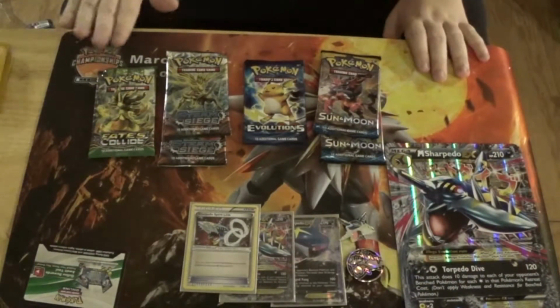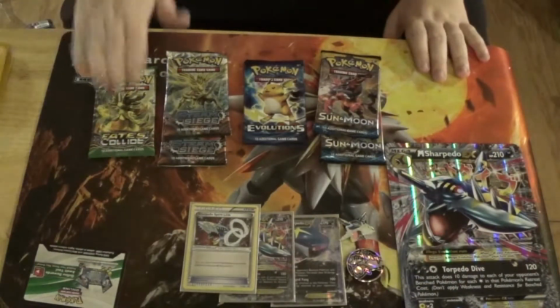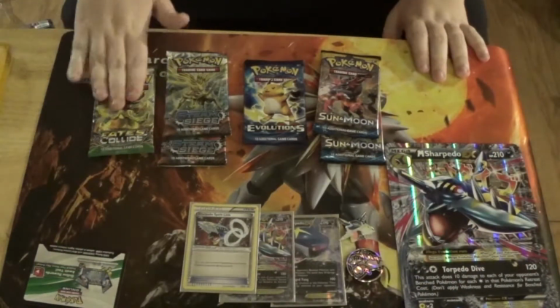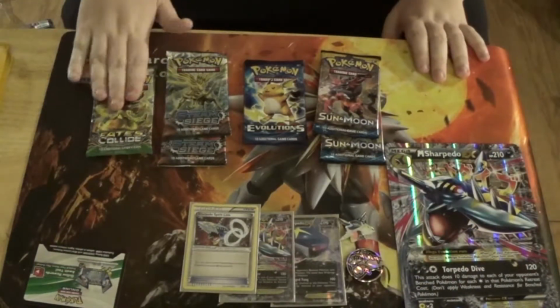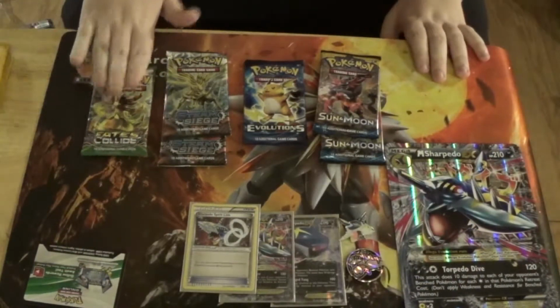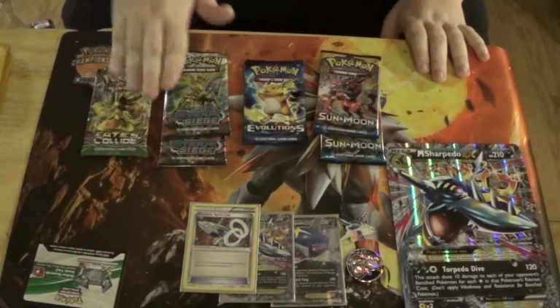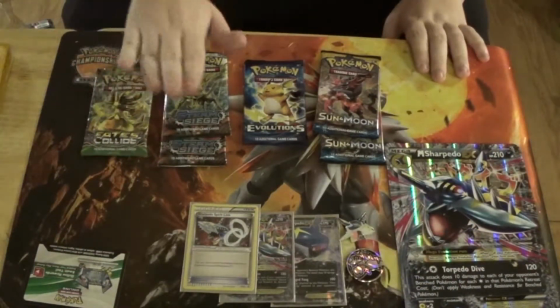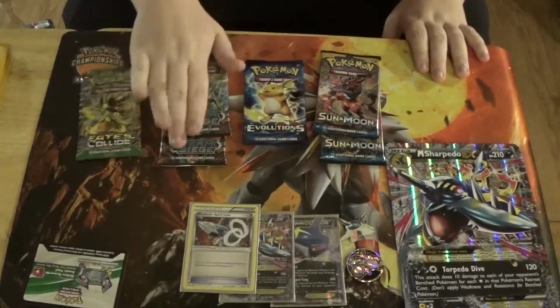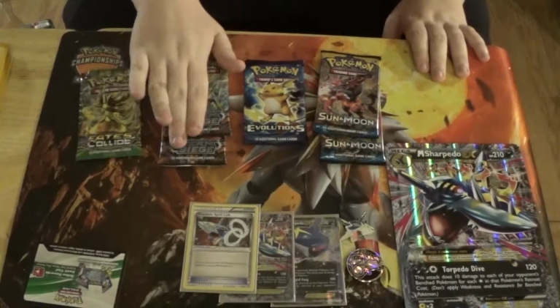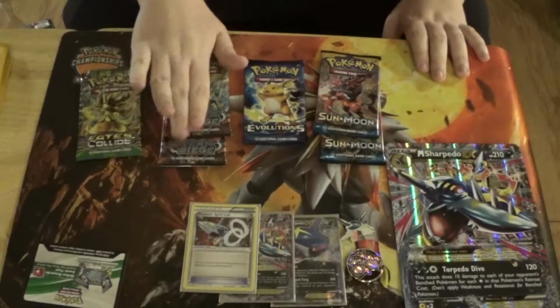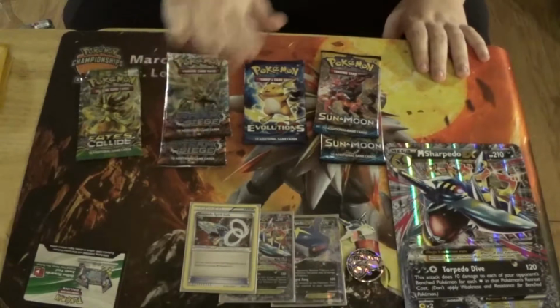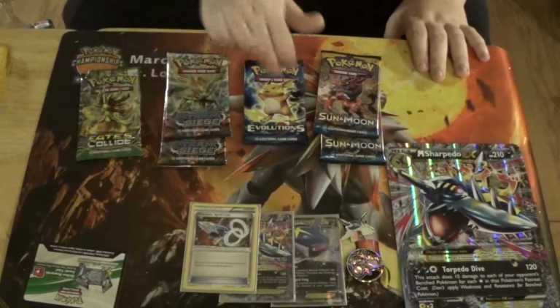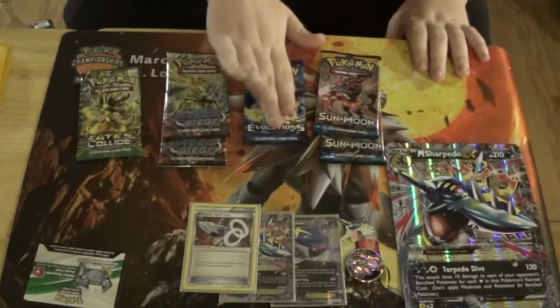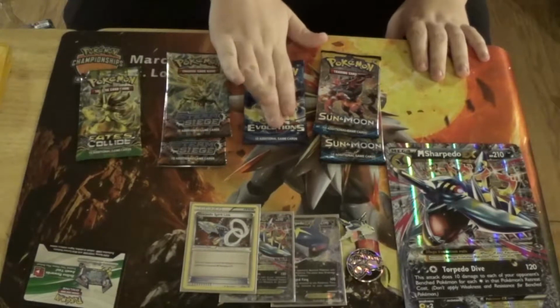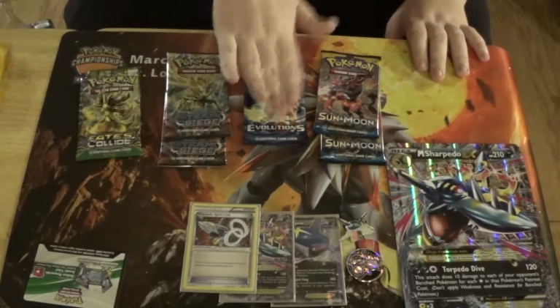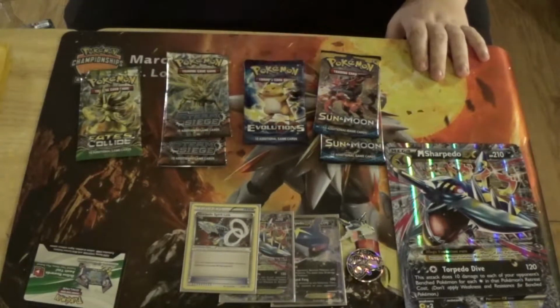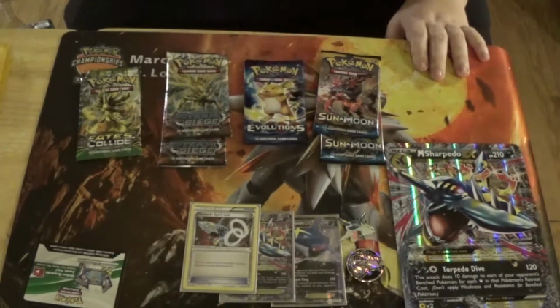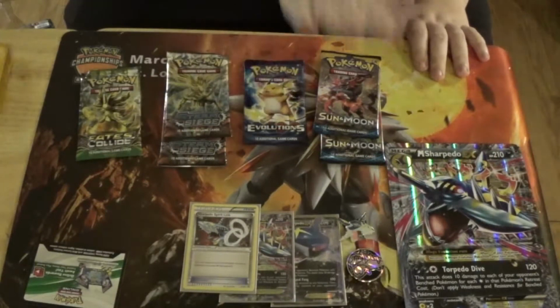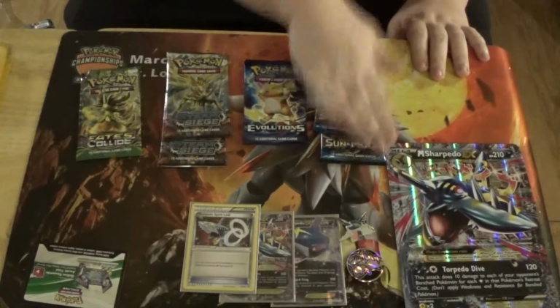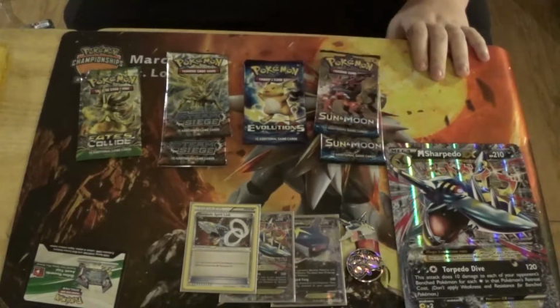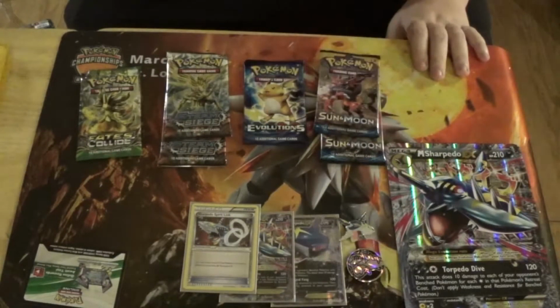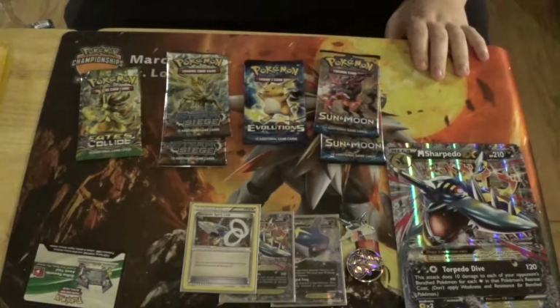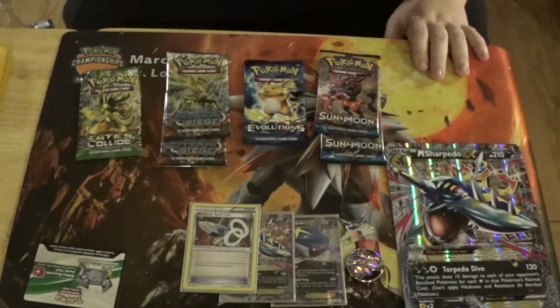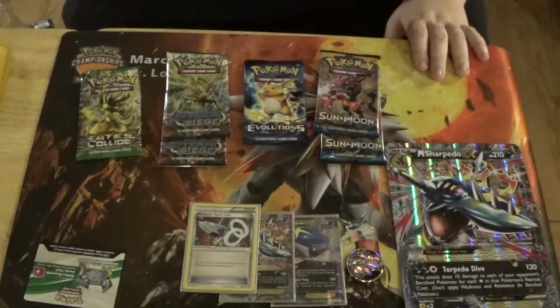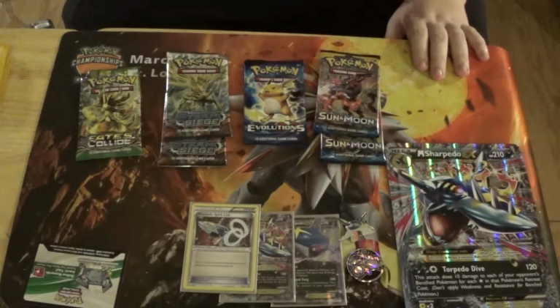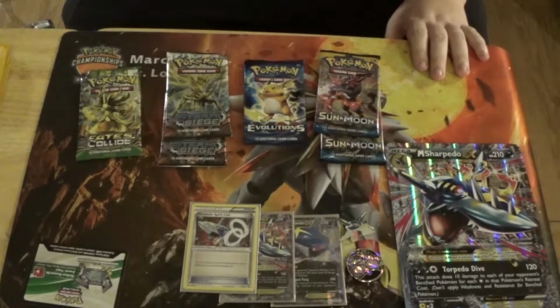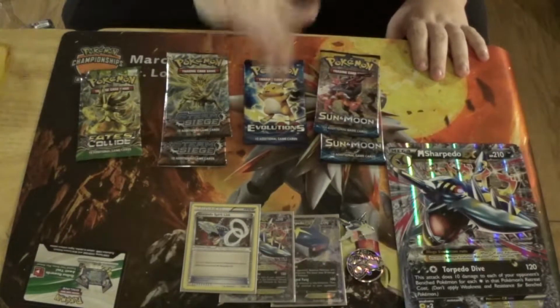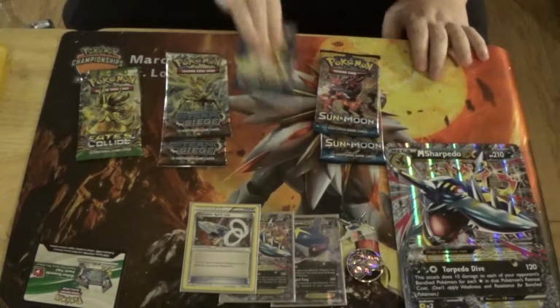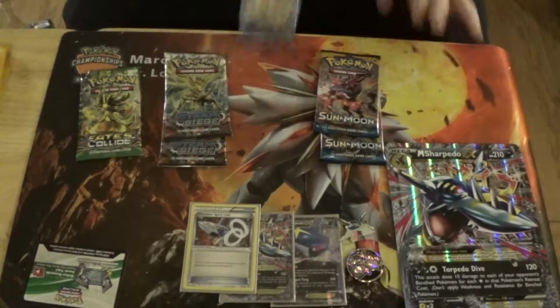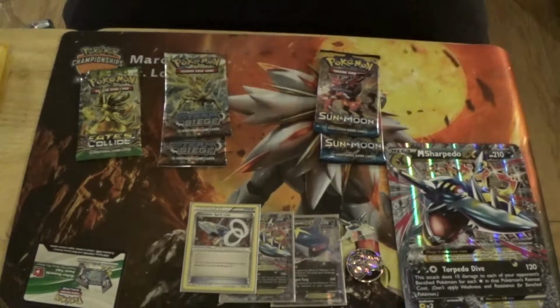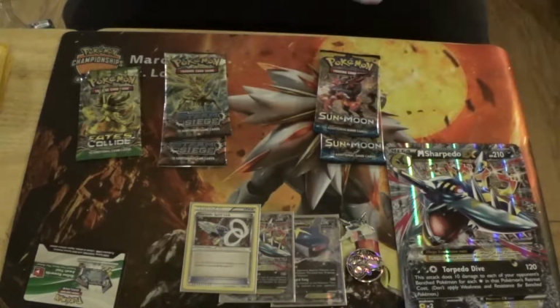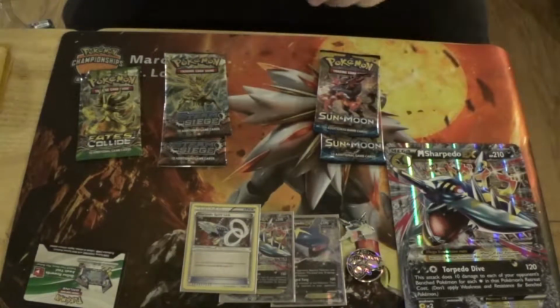The packs are: Fates Collide, two Steam Siege, Evolutions, and two Sun and Moon. So let's get Evolutions out of the way first.